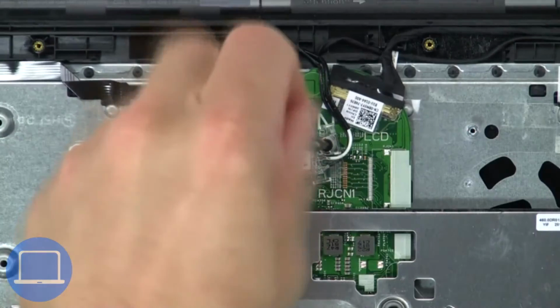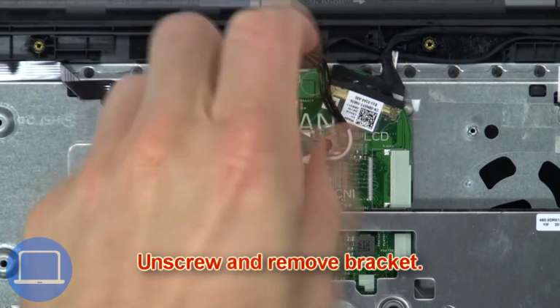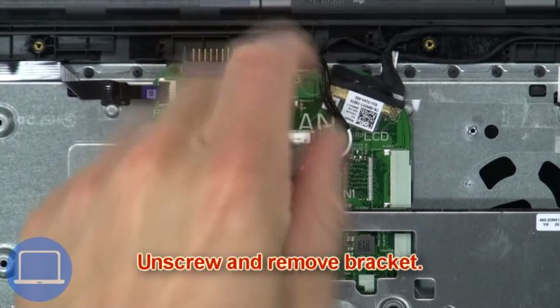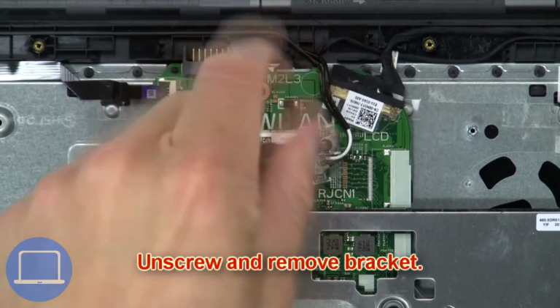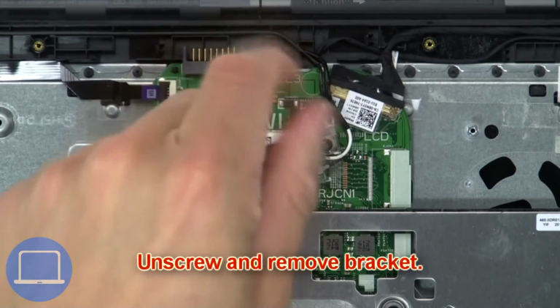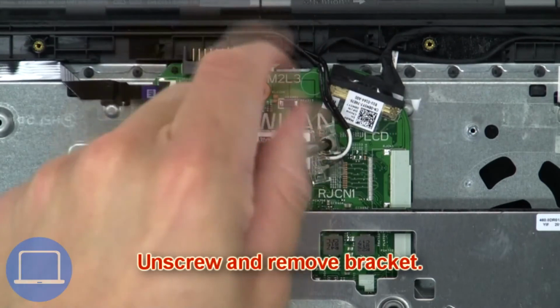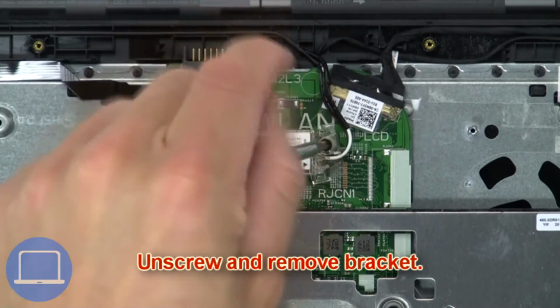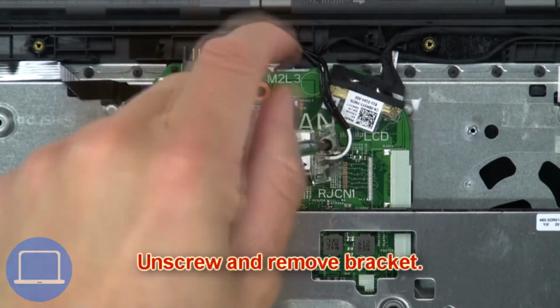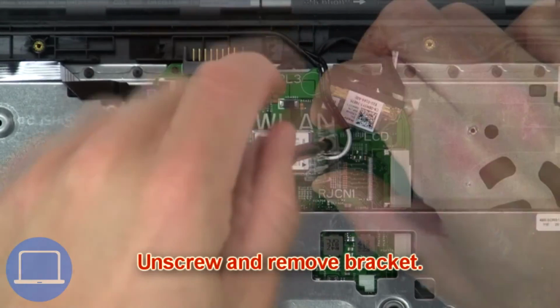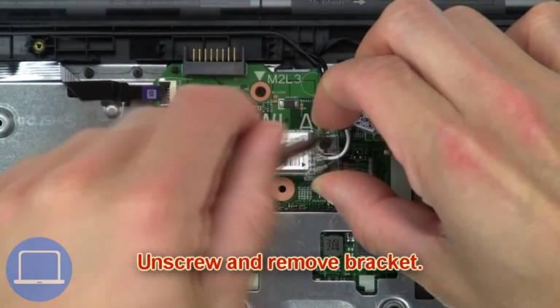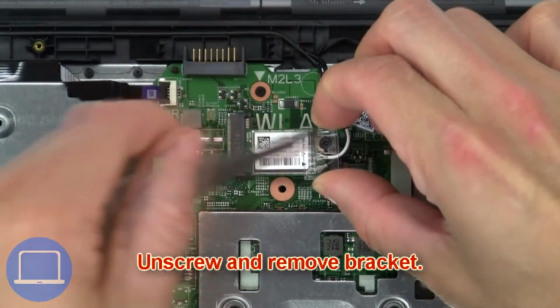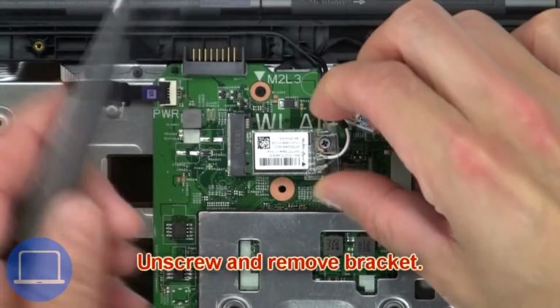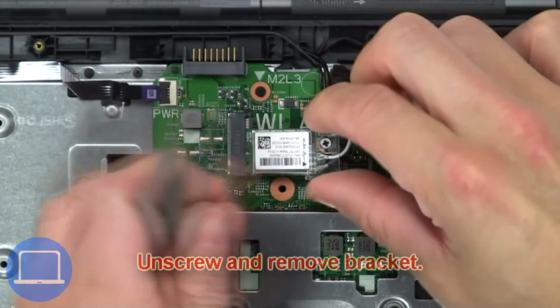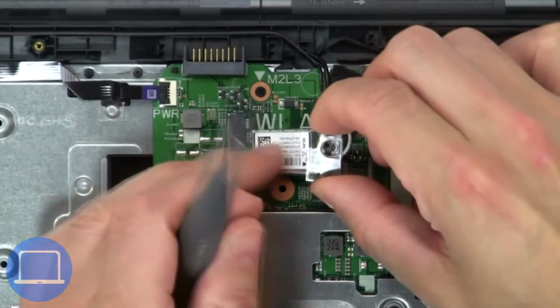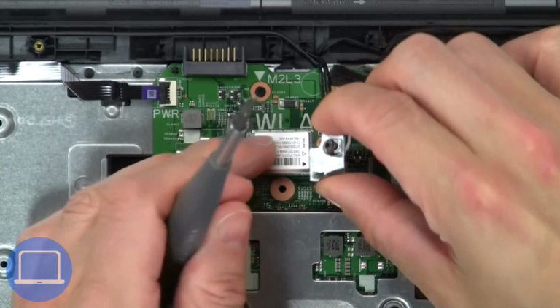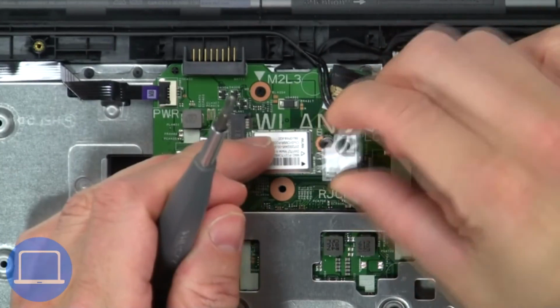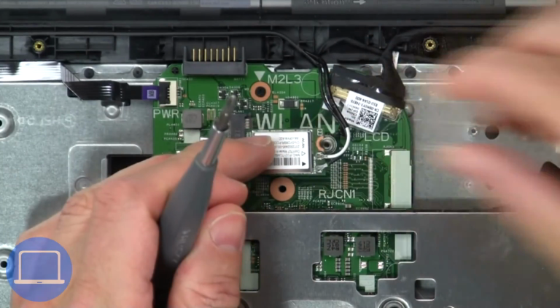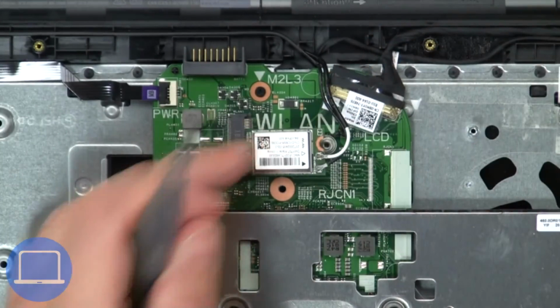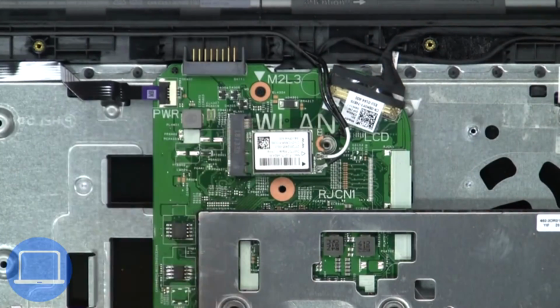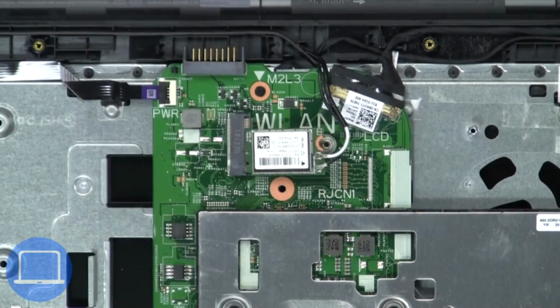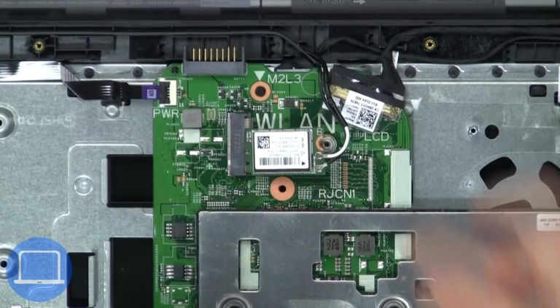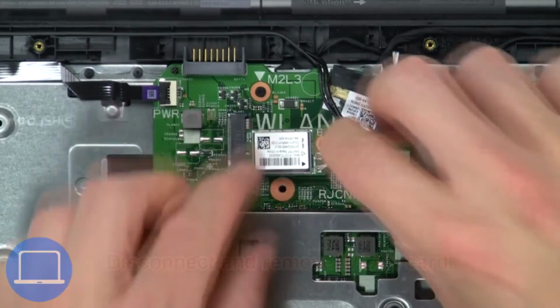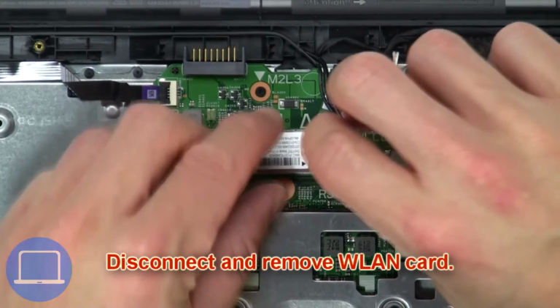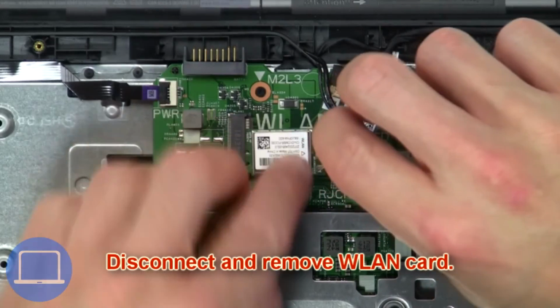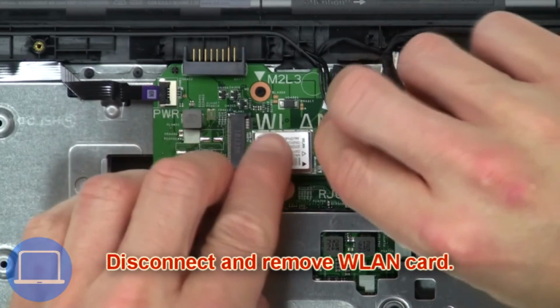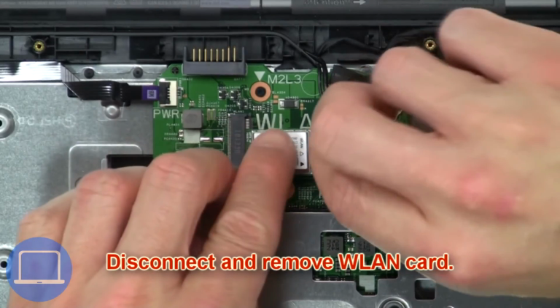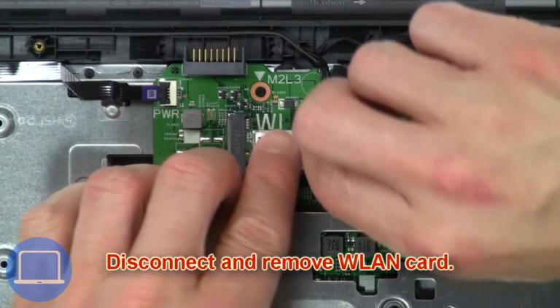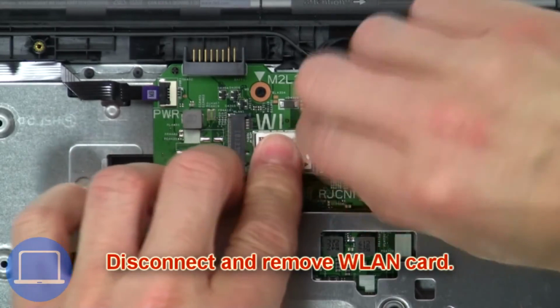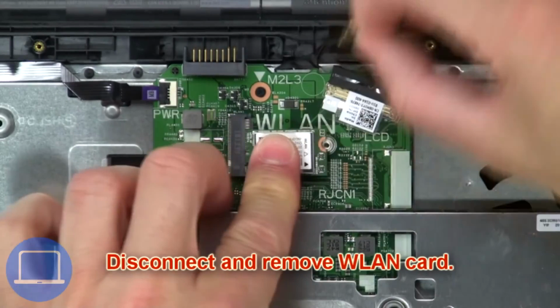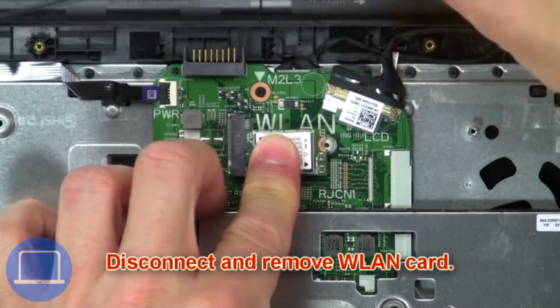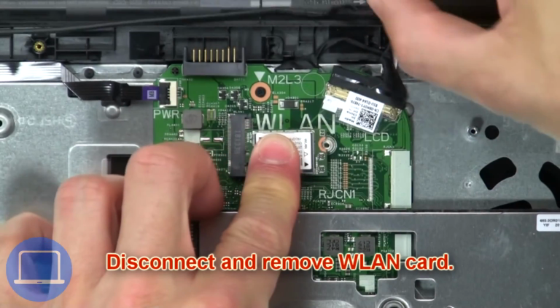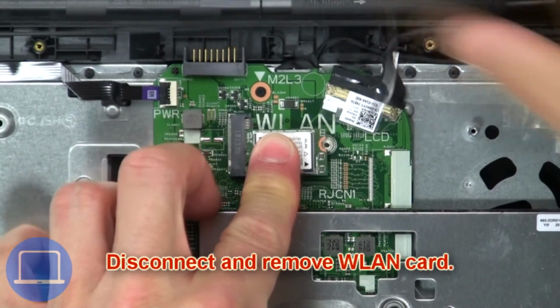Next, unscrew and remove the bracket, then disconnect and remove the wireless card.